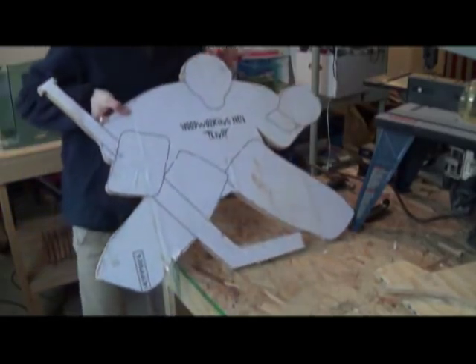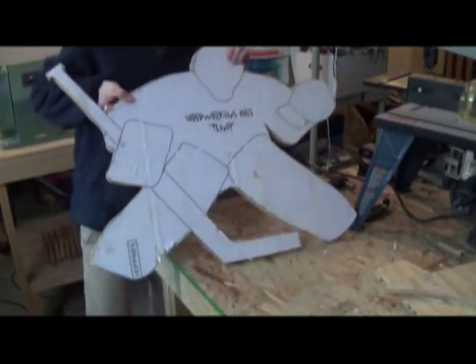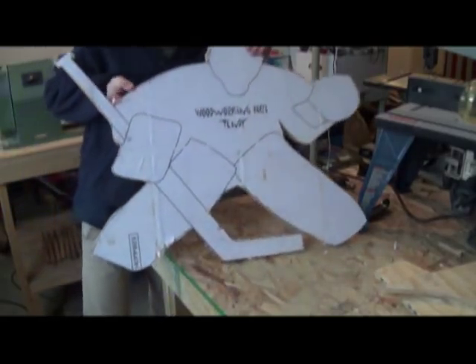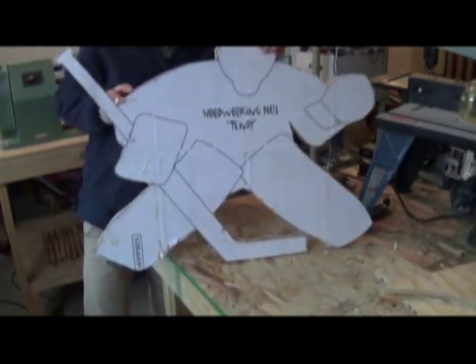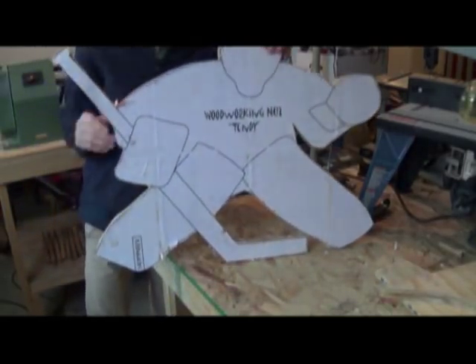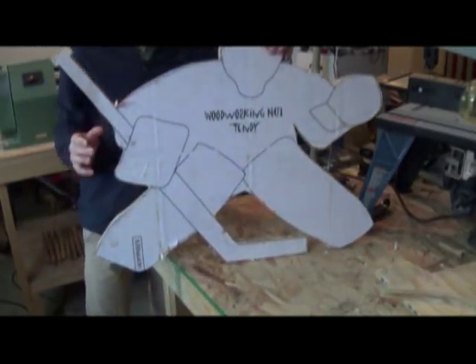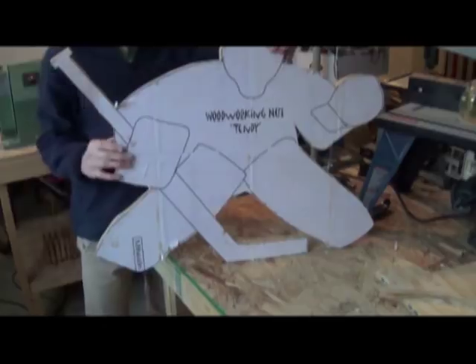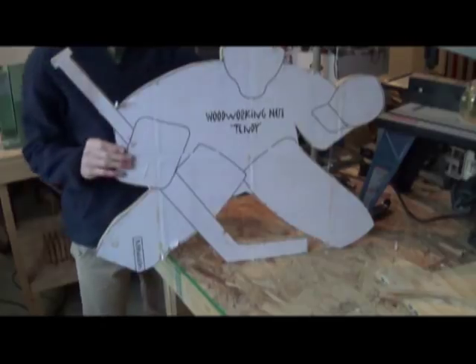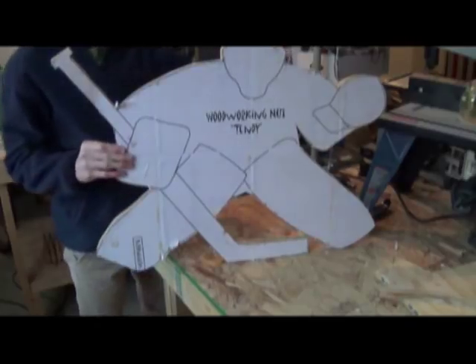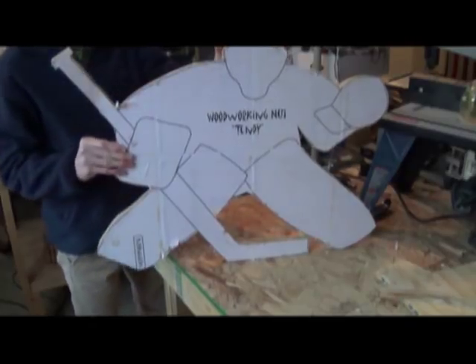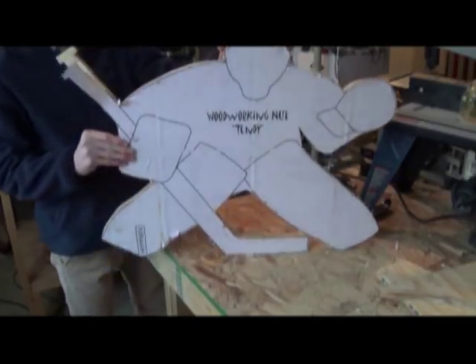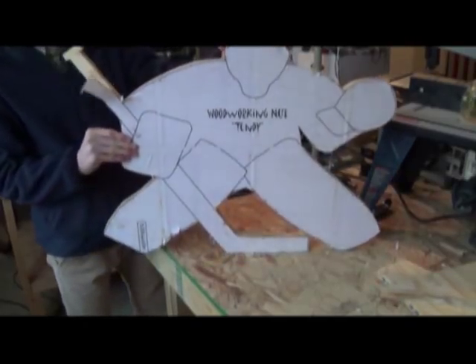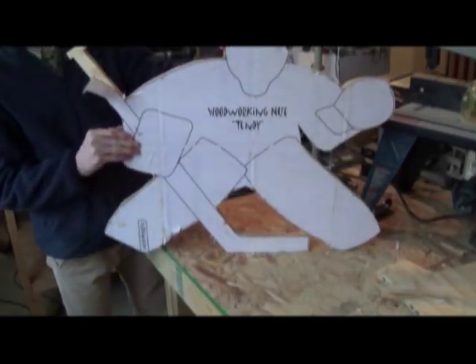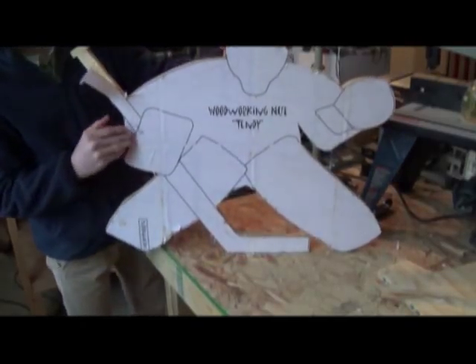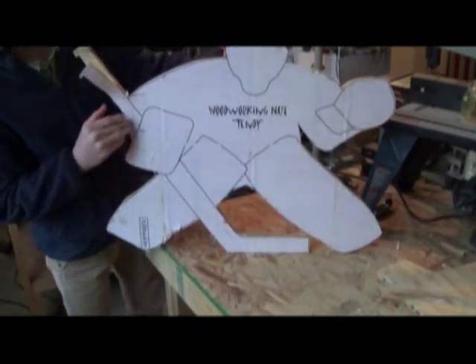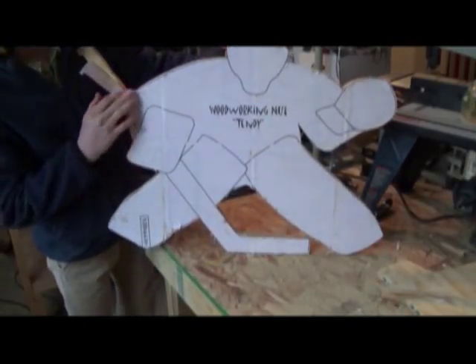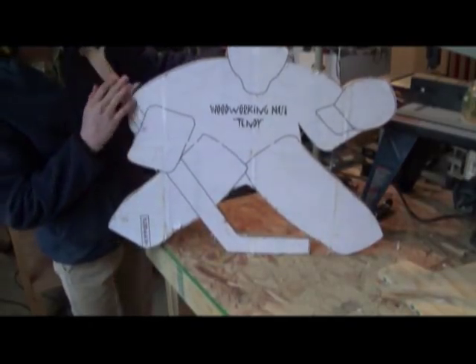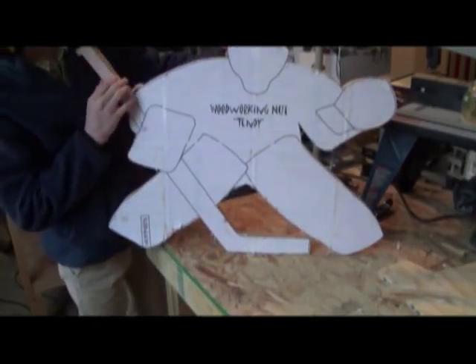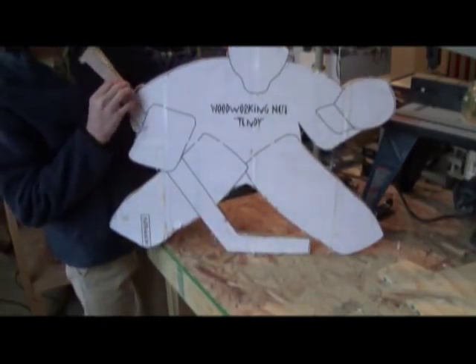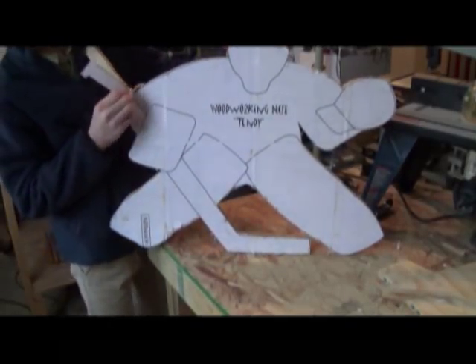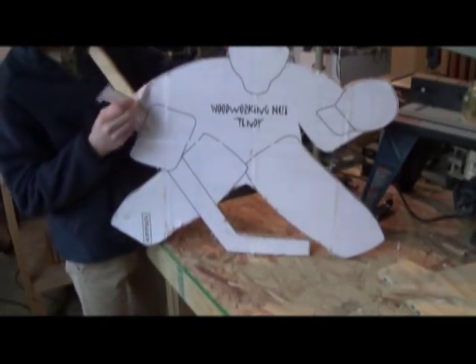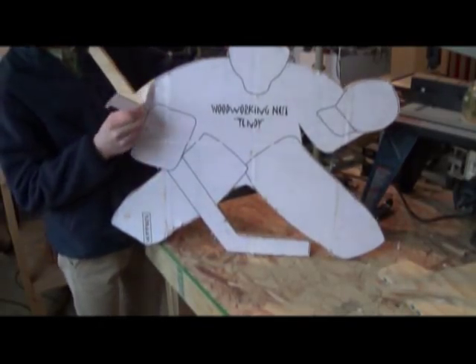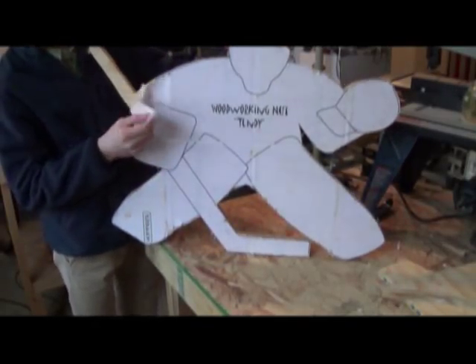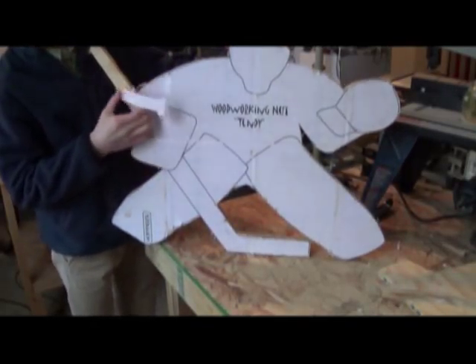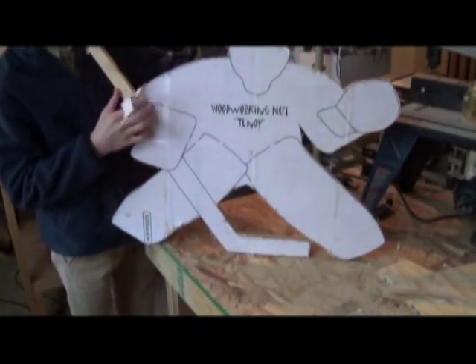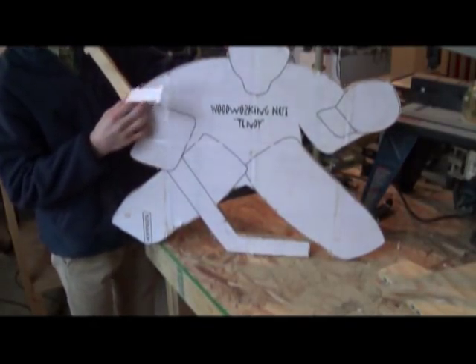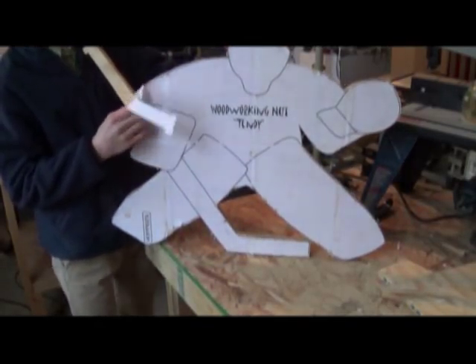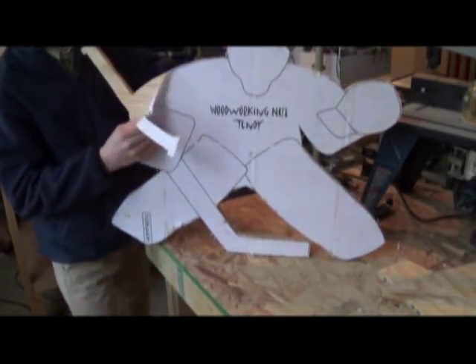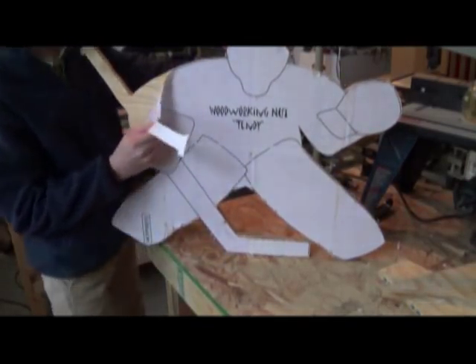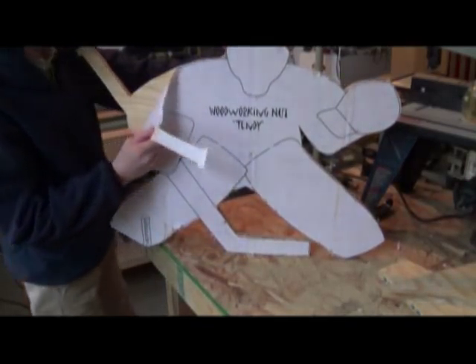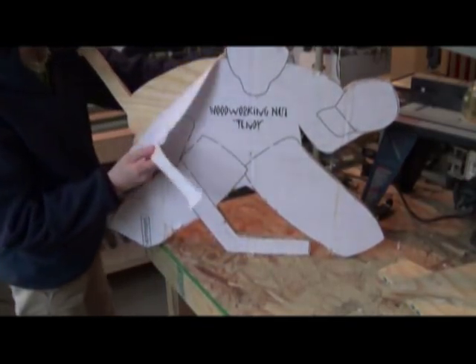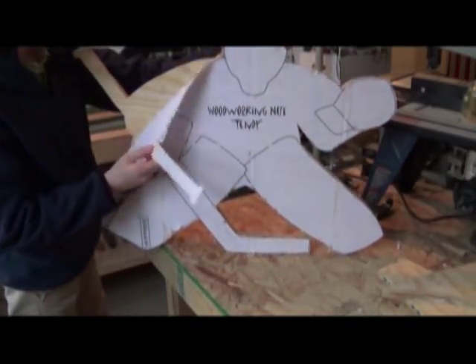Now it's all cut out and I'm going to peel off the template and sand it up.